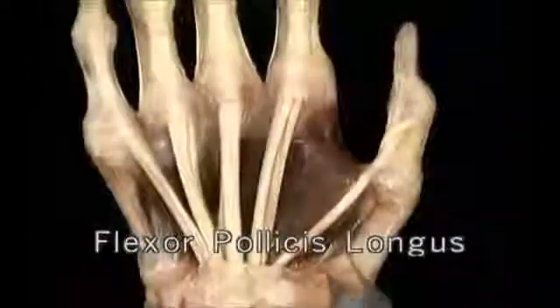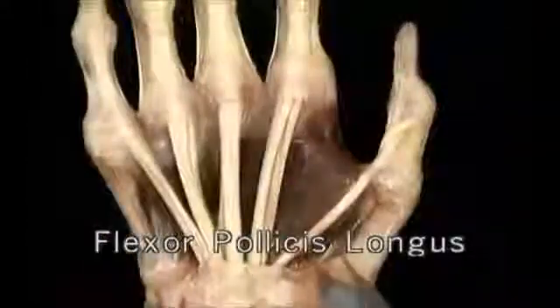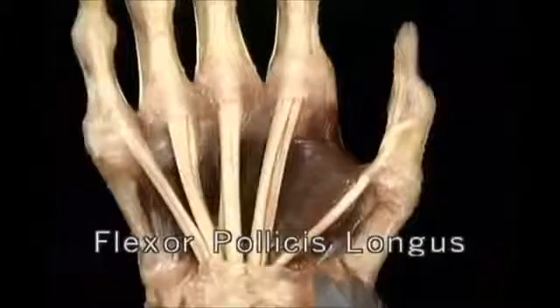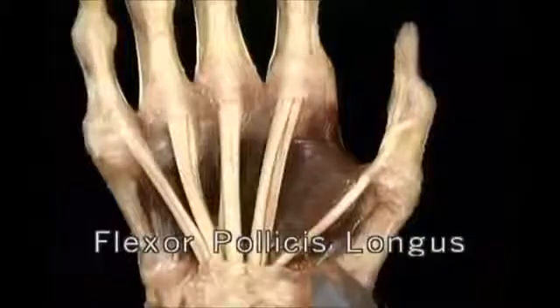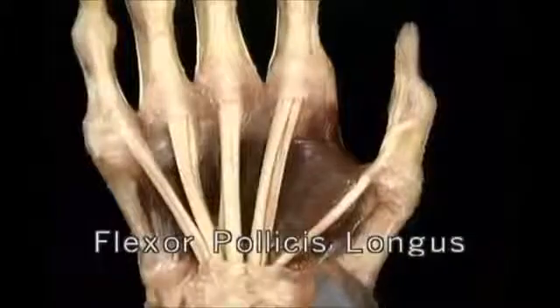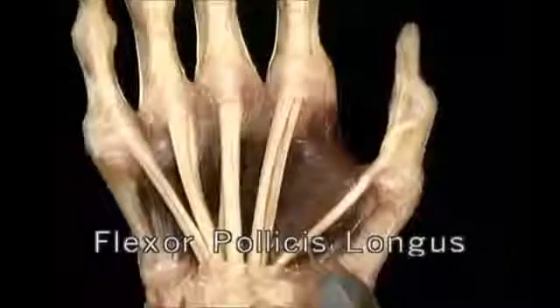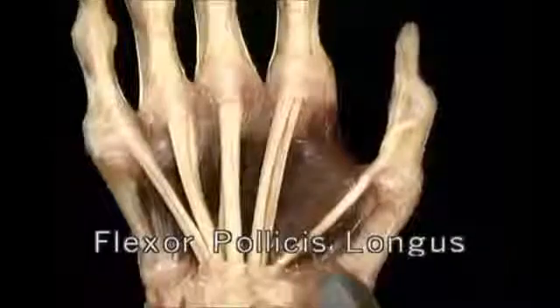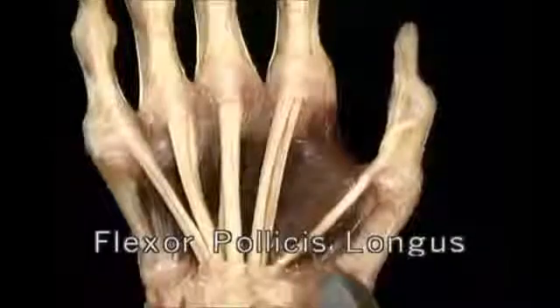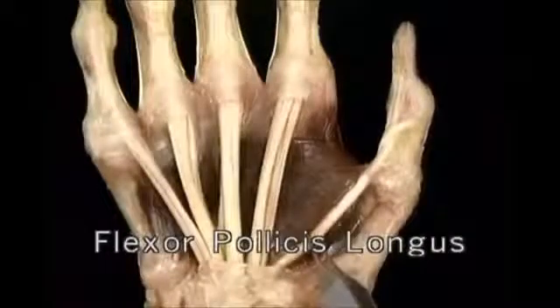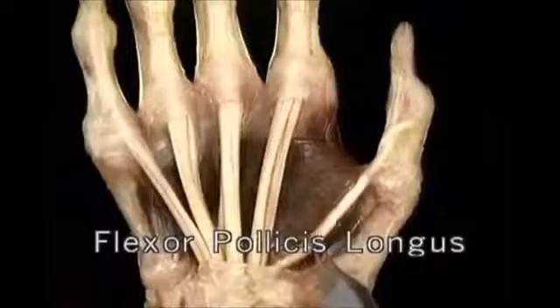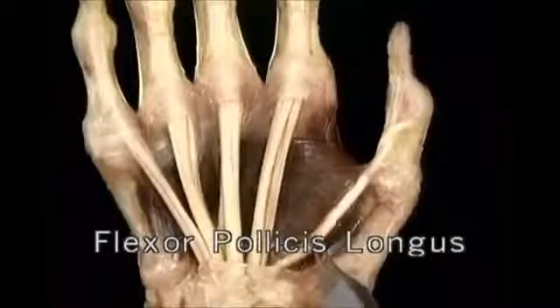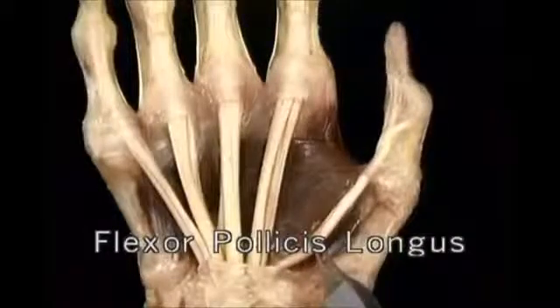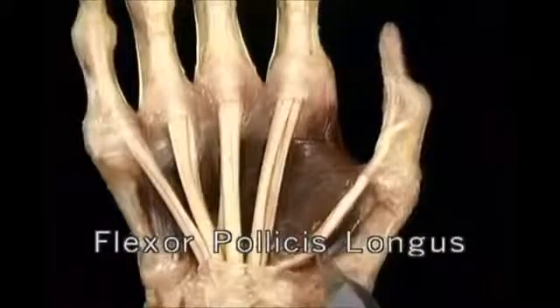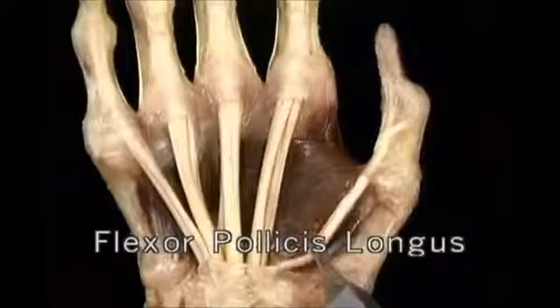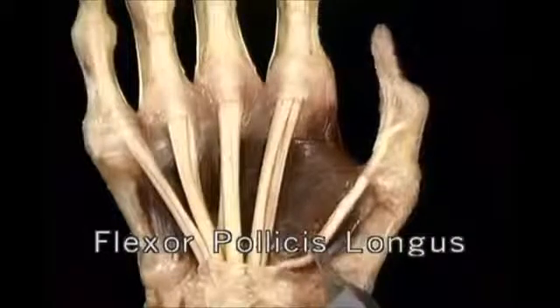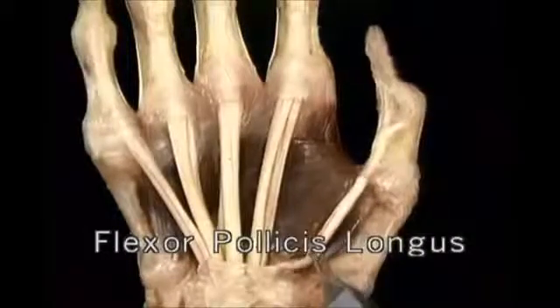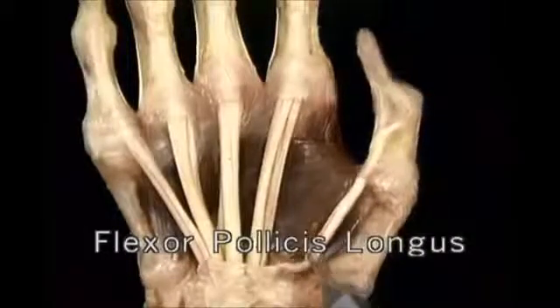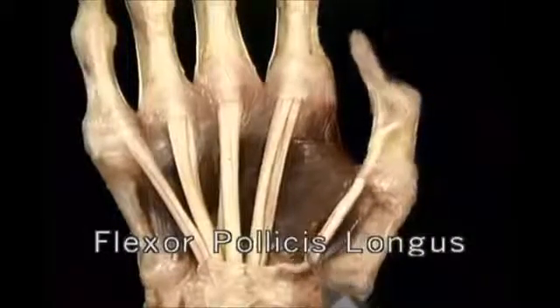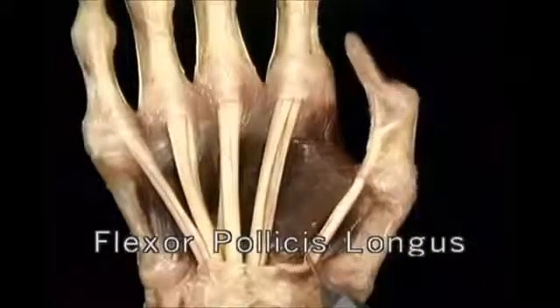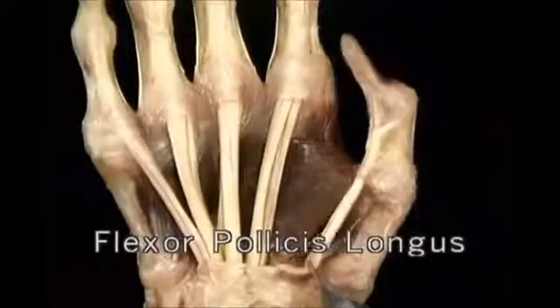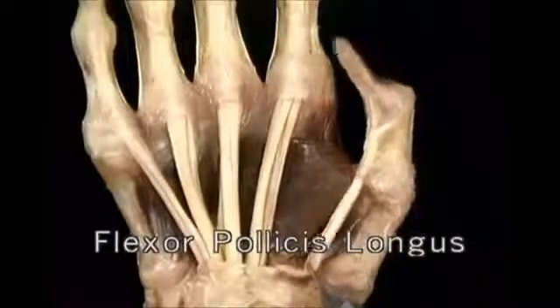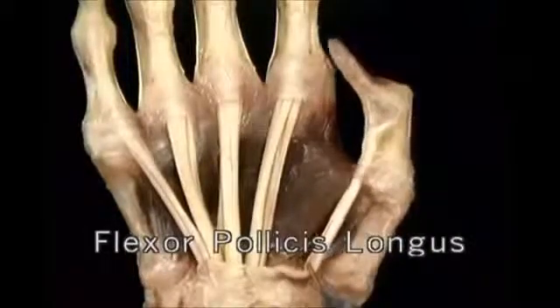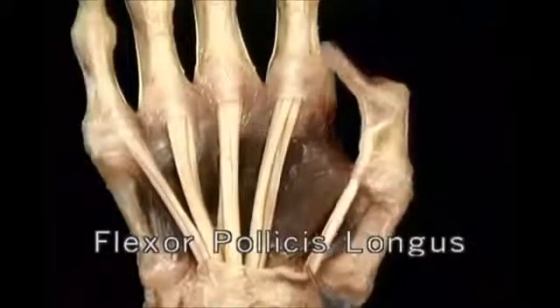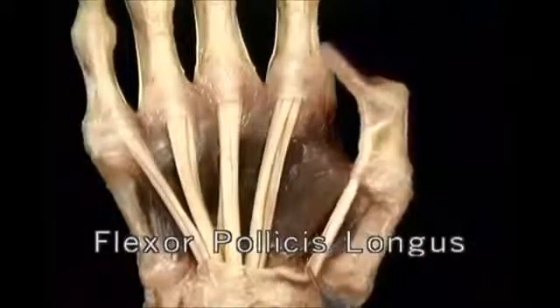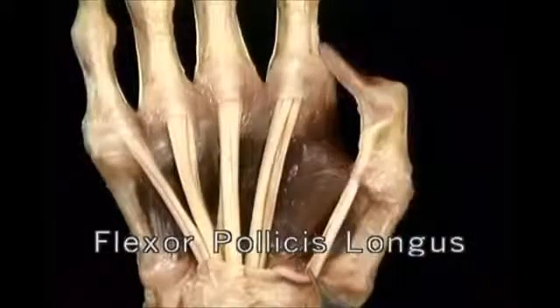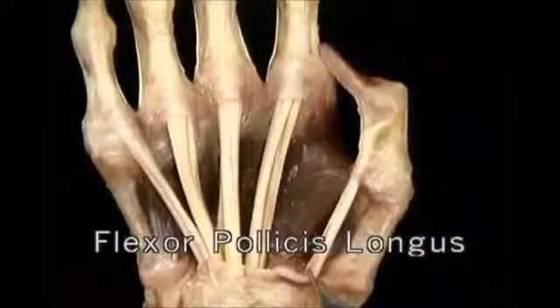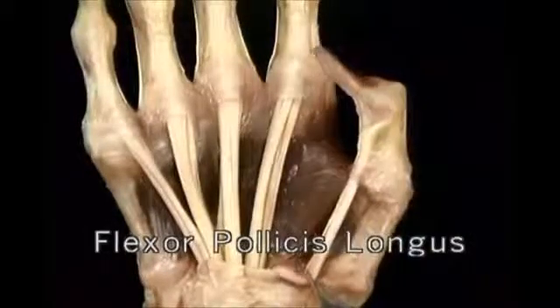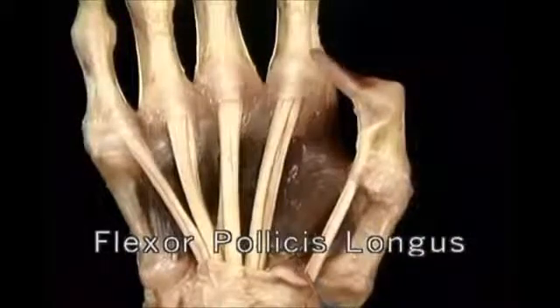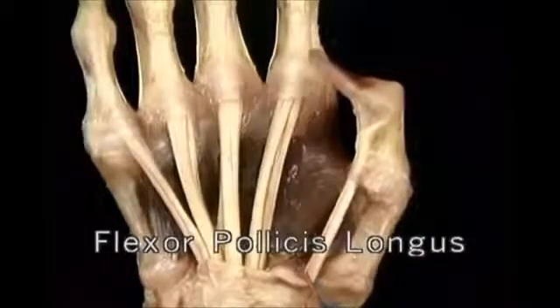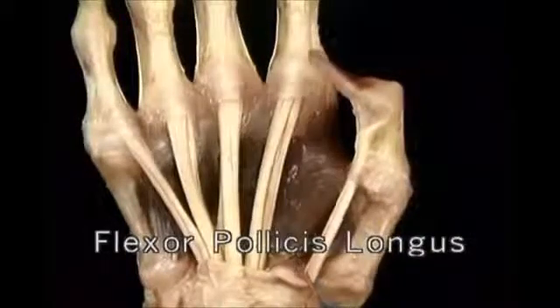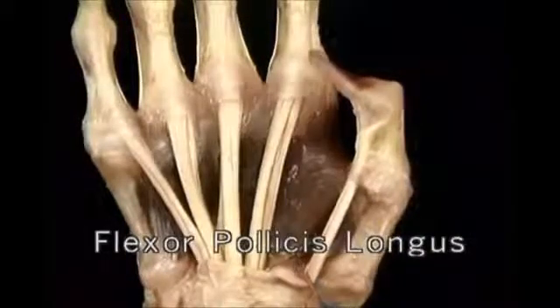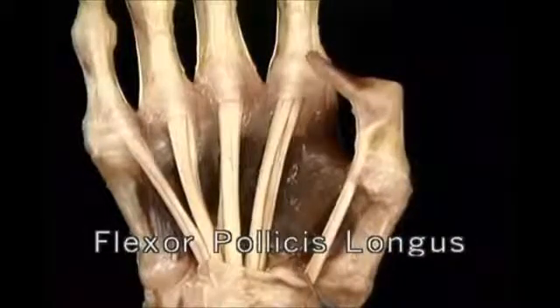Flexor pollicis longus flexes both the MP joint and the IP joint of the thumb.